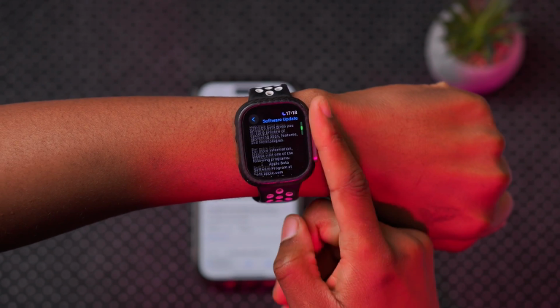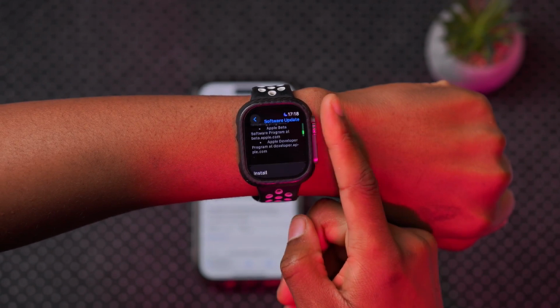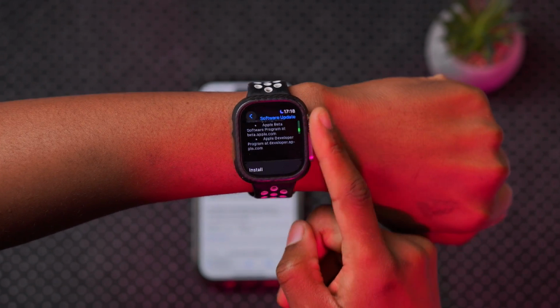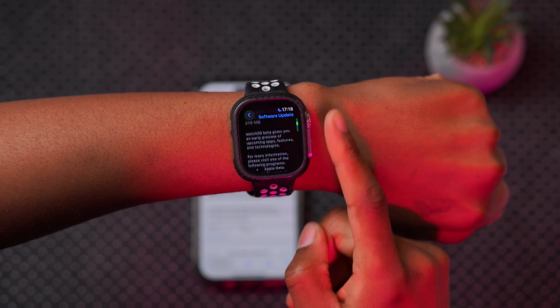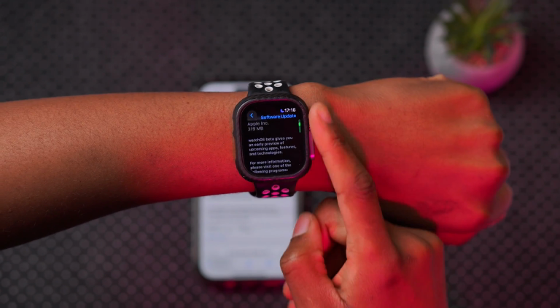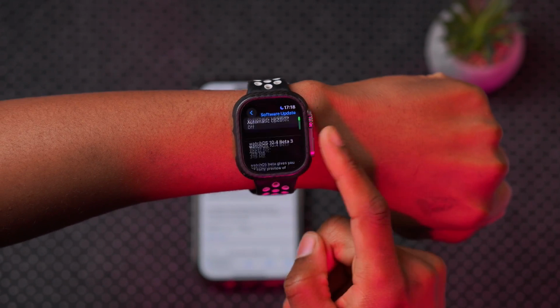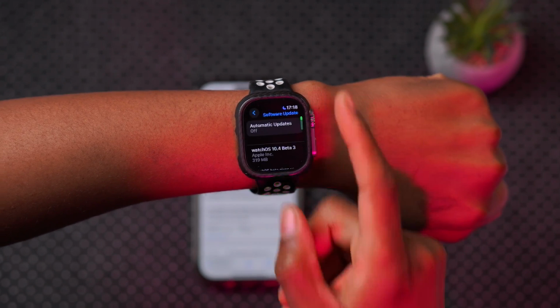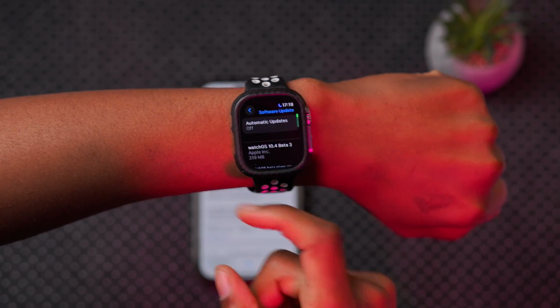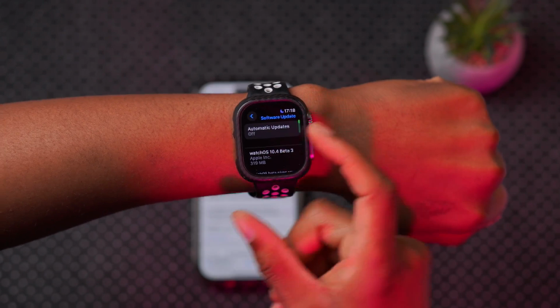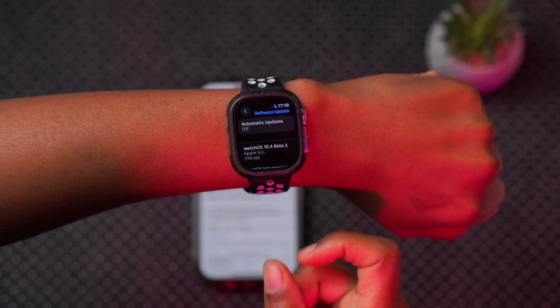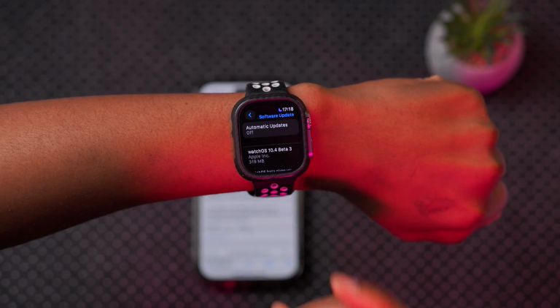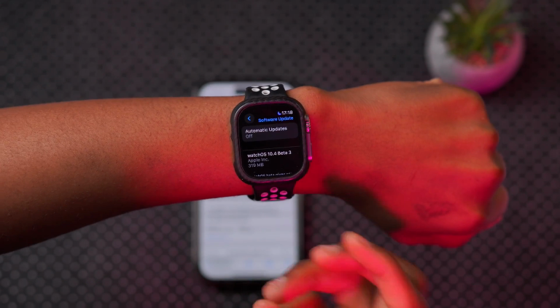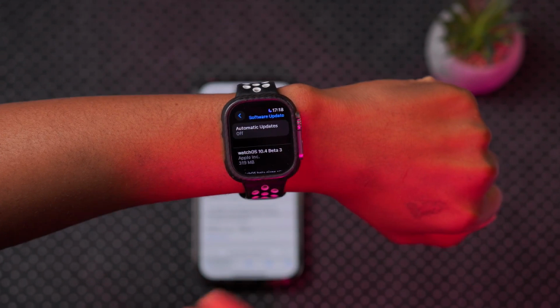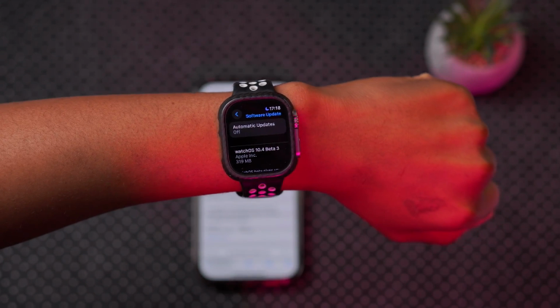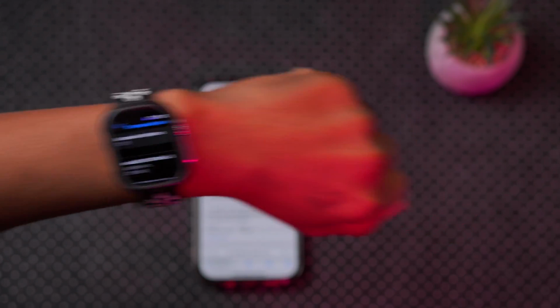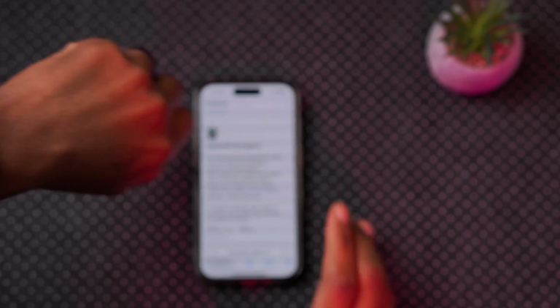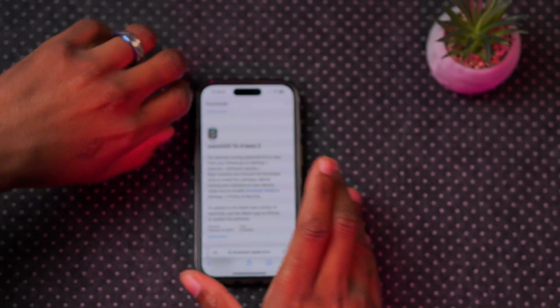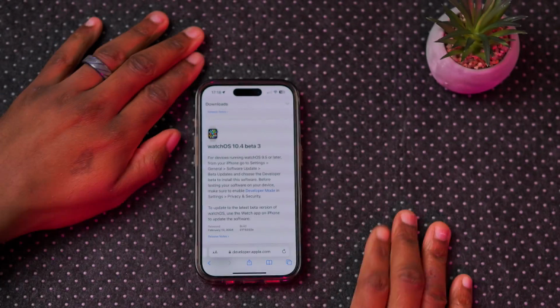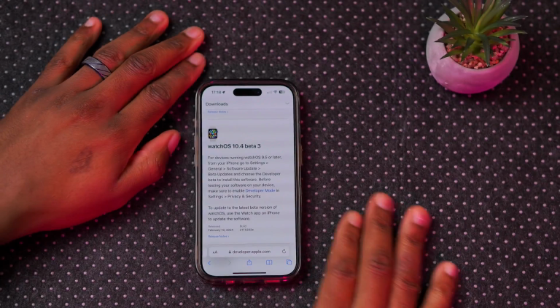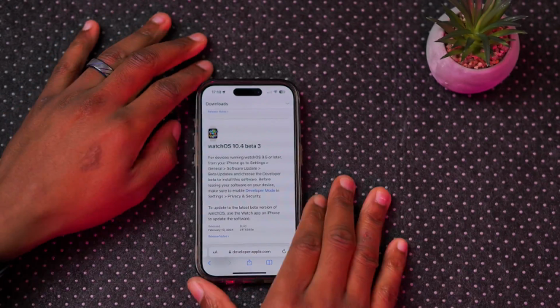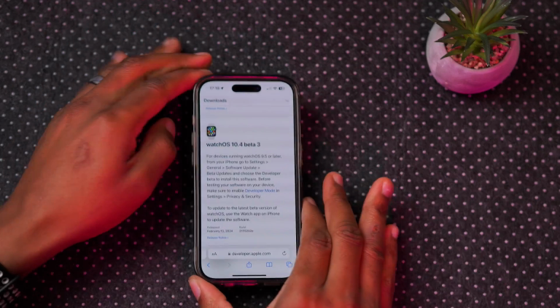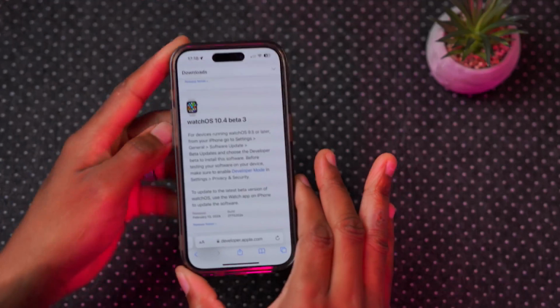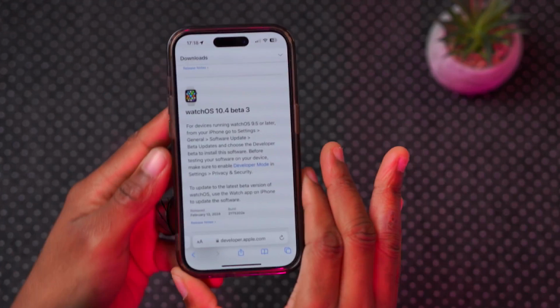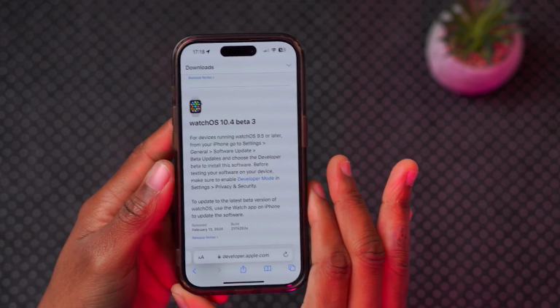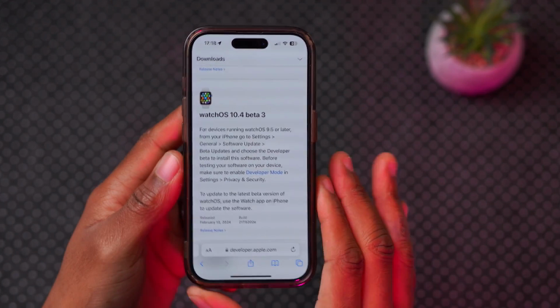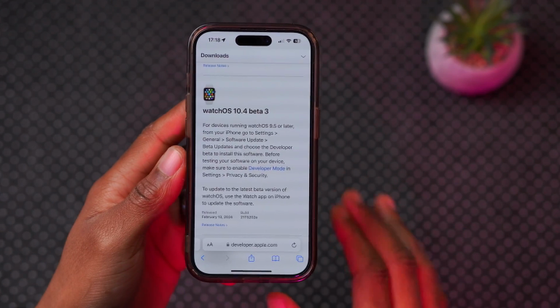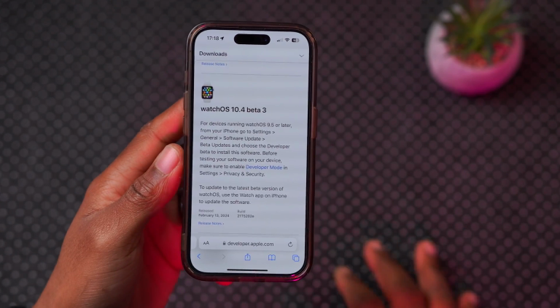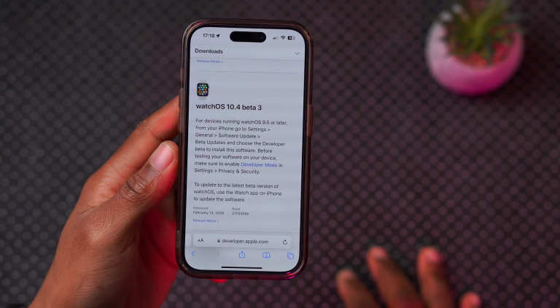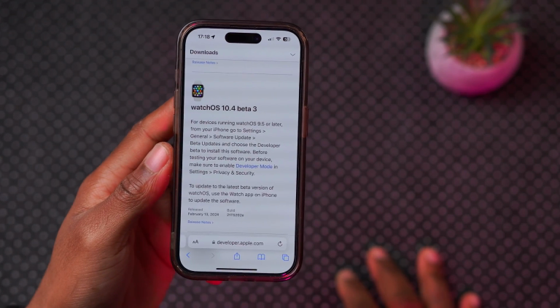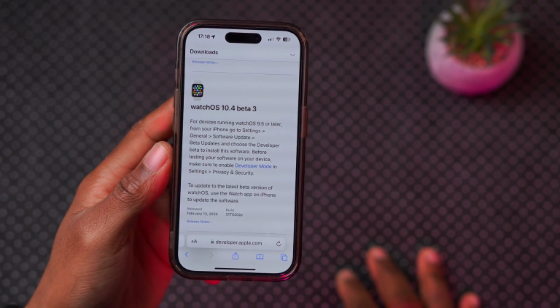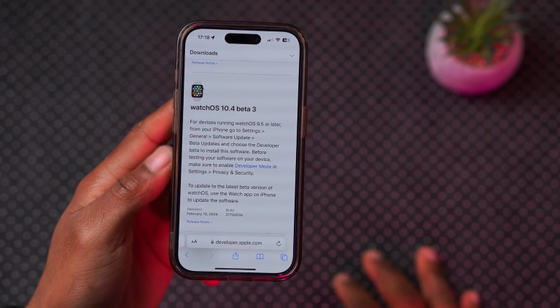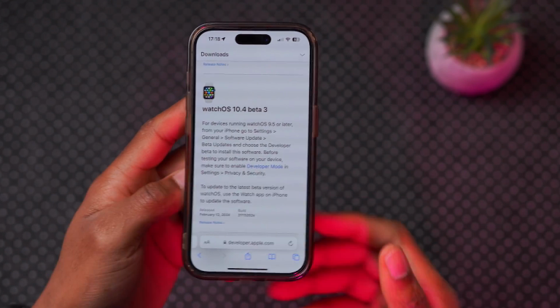For me this update comes in at exactly 319 megabytes, updating from watchOS 10.4 beta 2. It's a pretty reasonable update size, which is common.